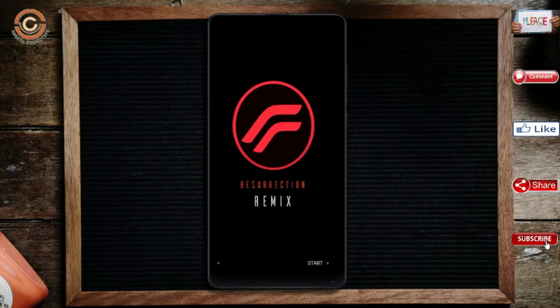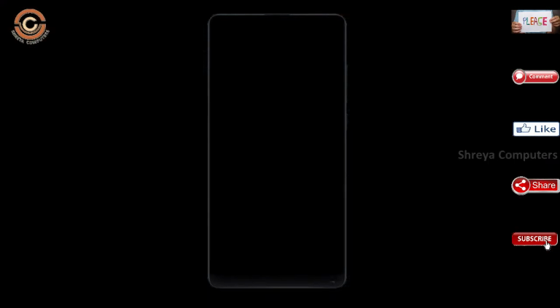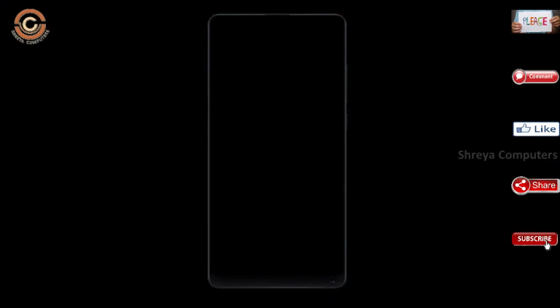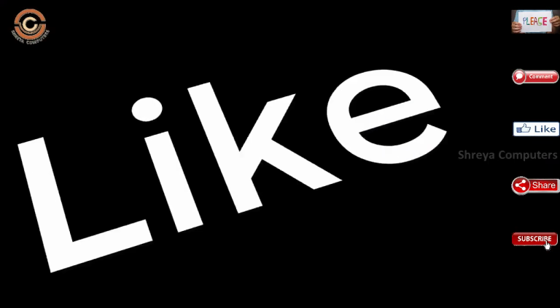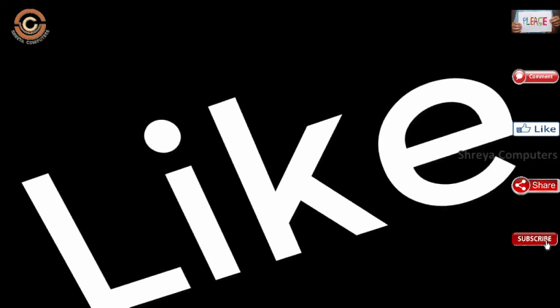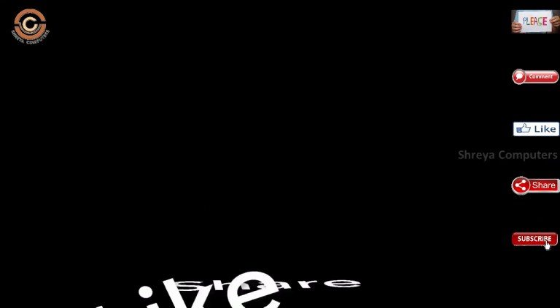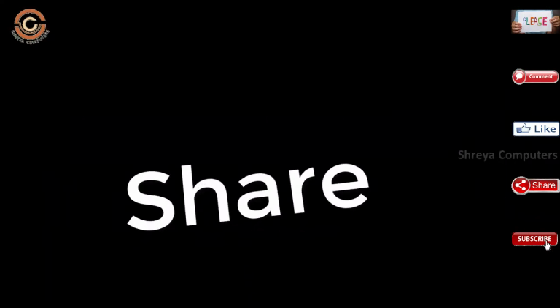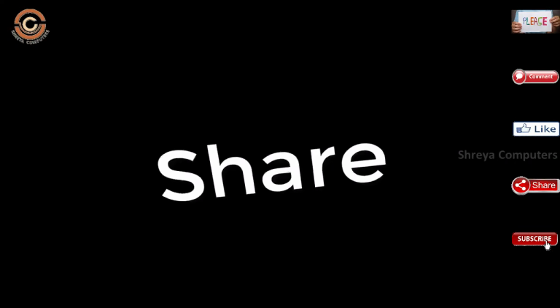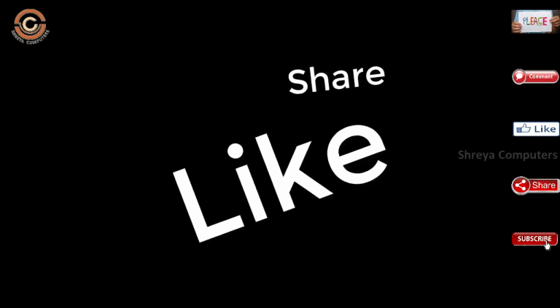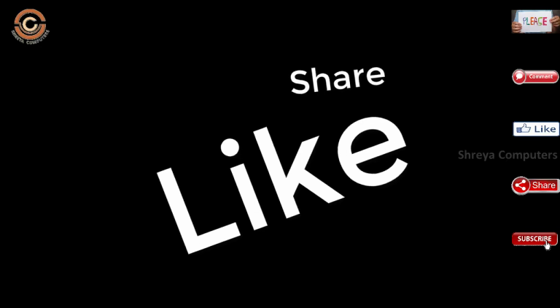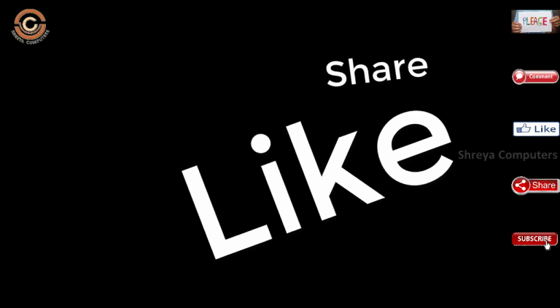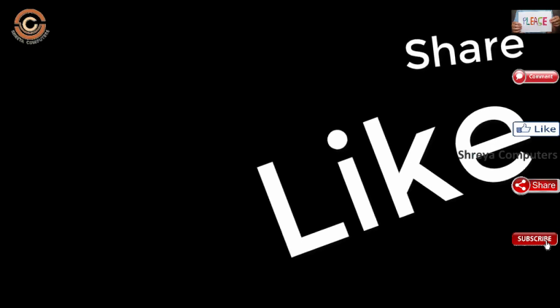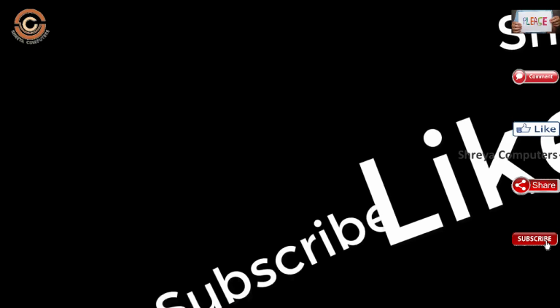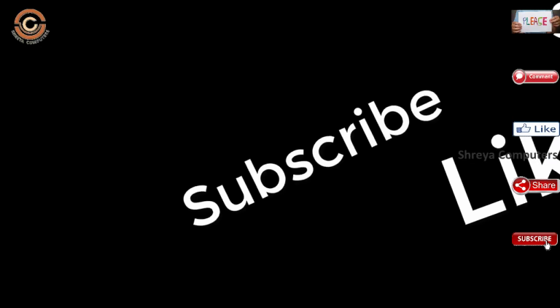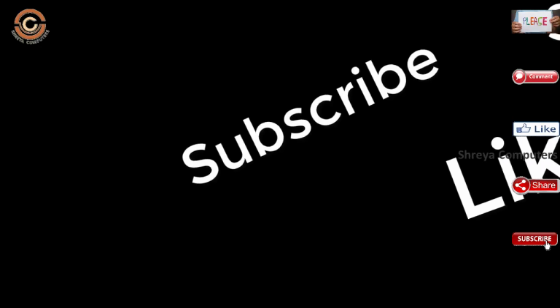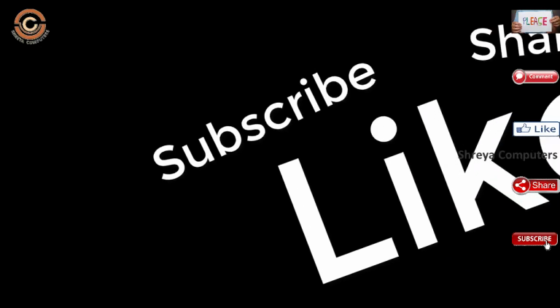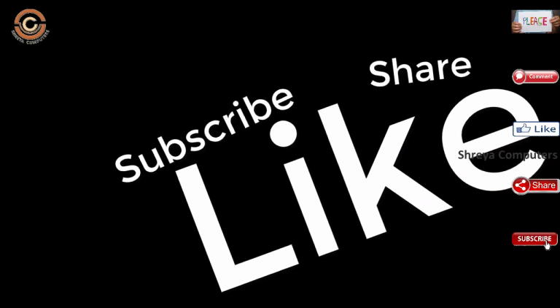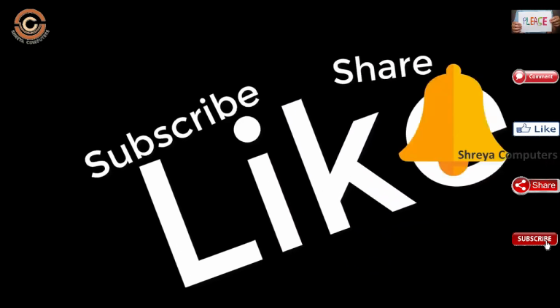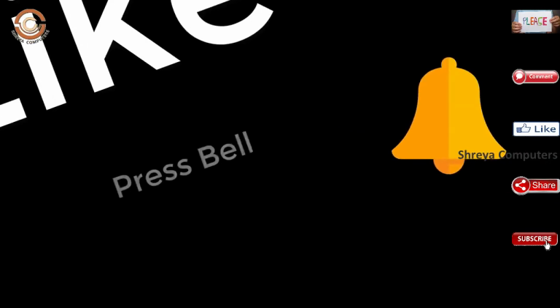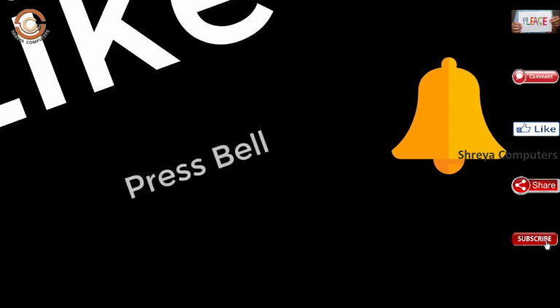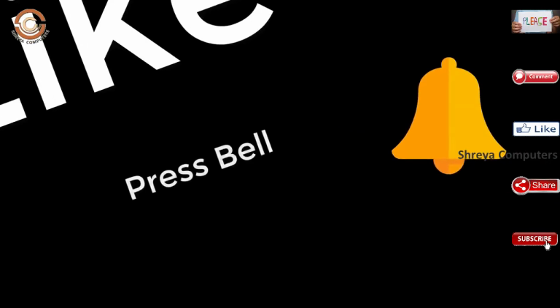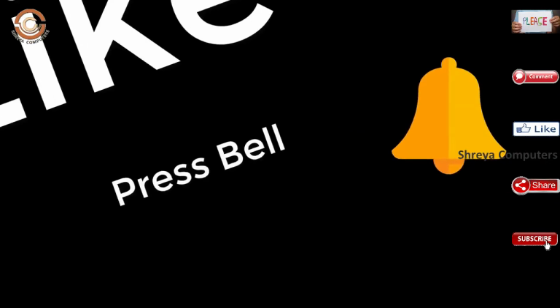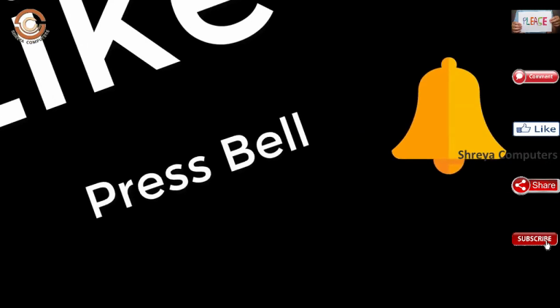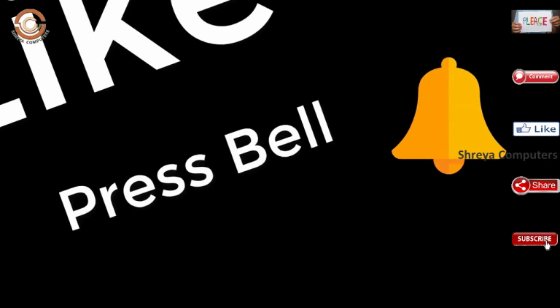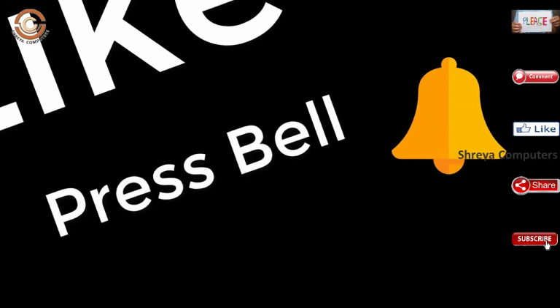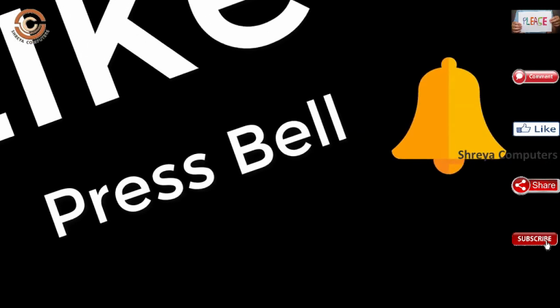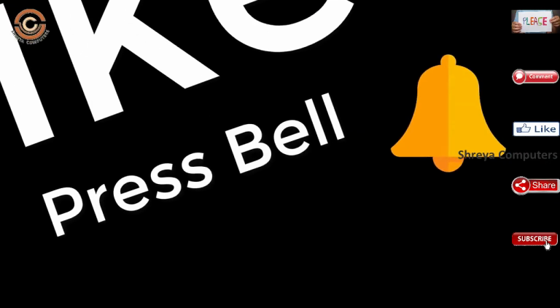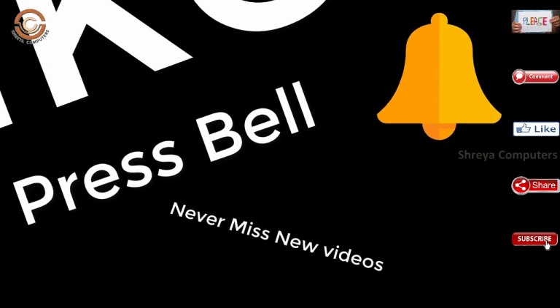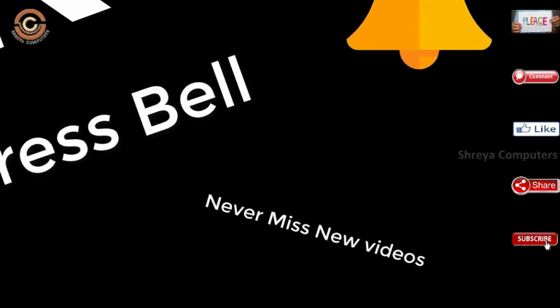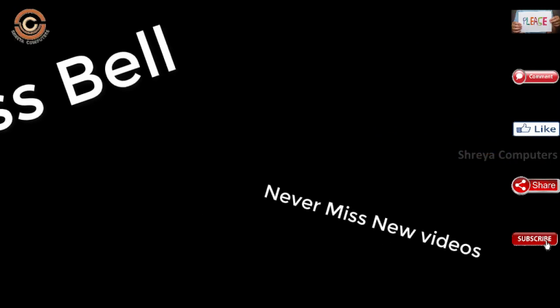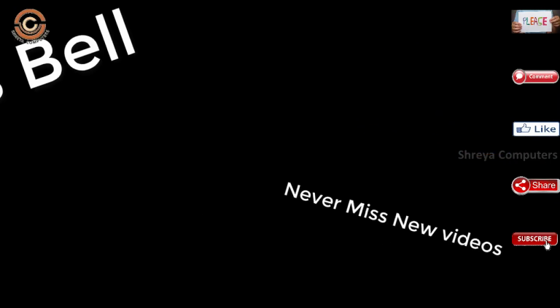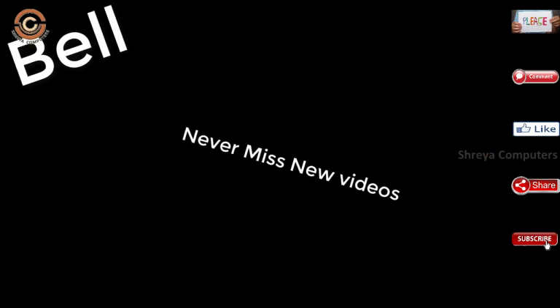If you liked the video, don't forget to like and share it. Don't forget to subscribe to the channel and hit the bell icon so you don't miss any new videos.